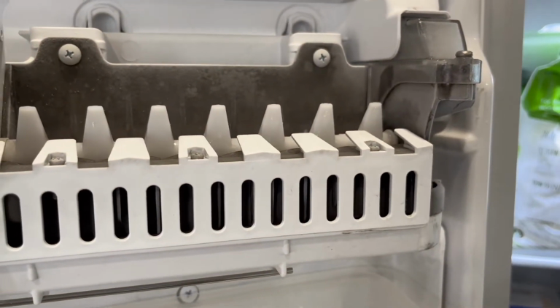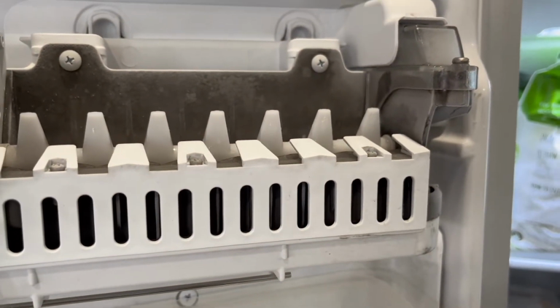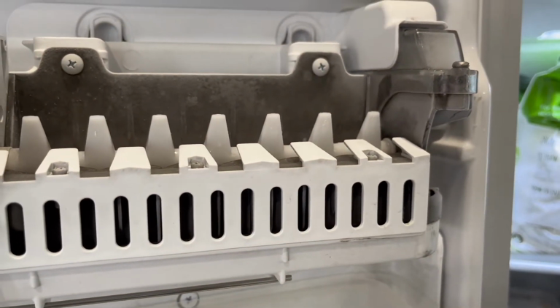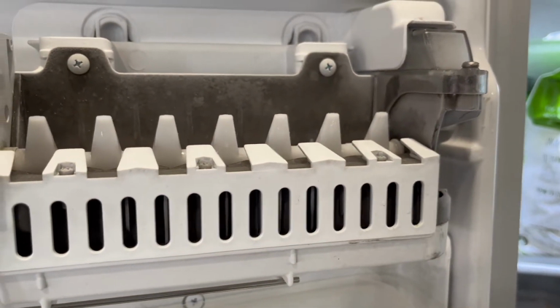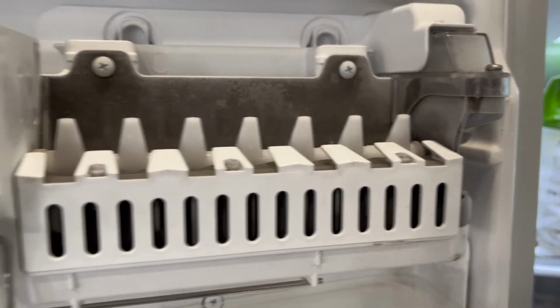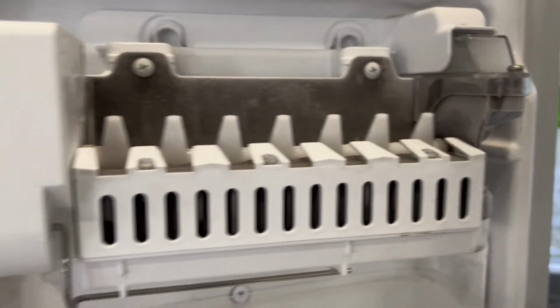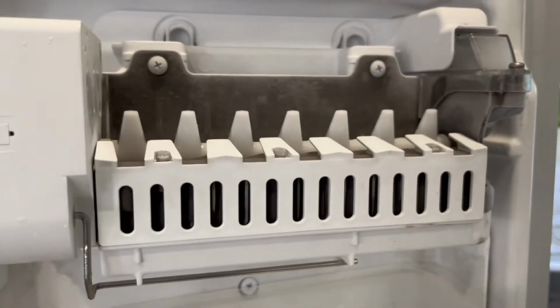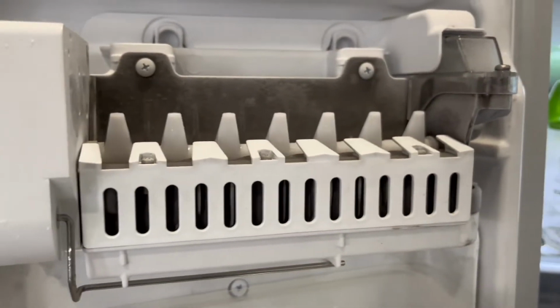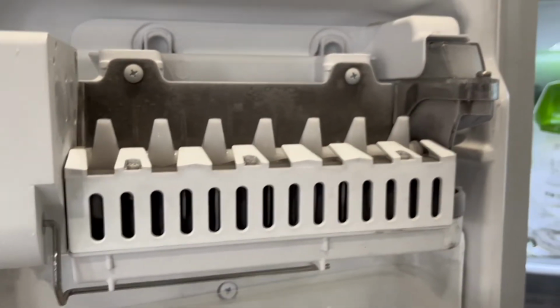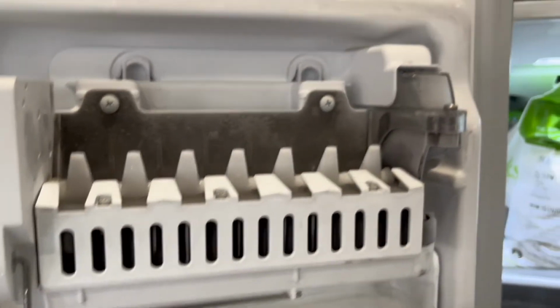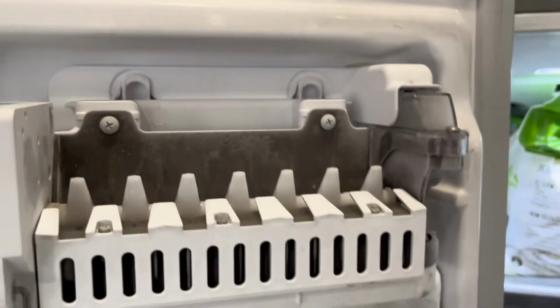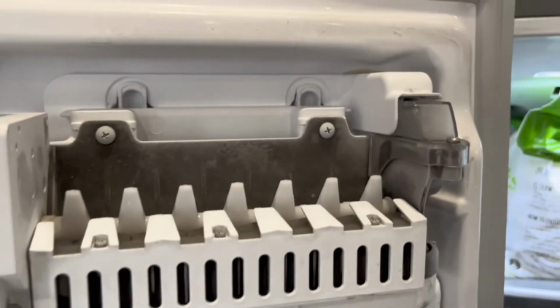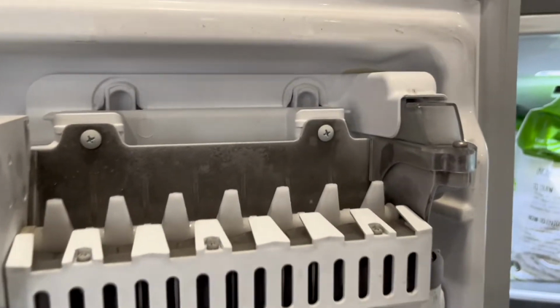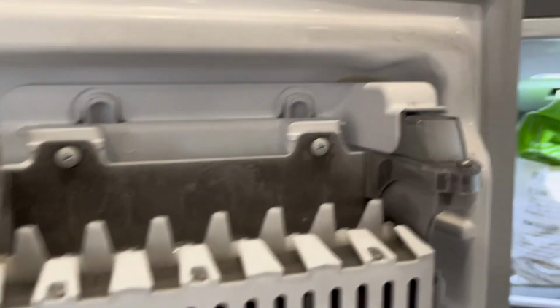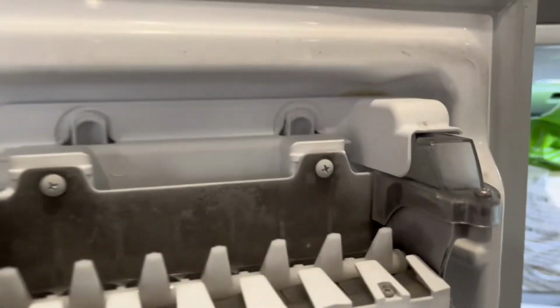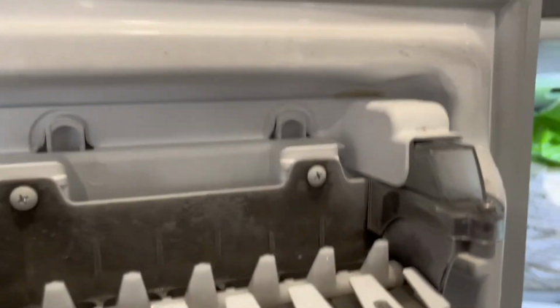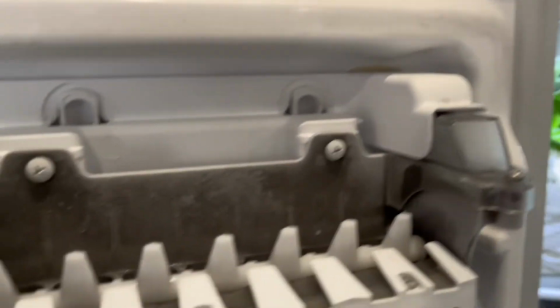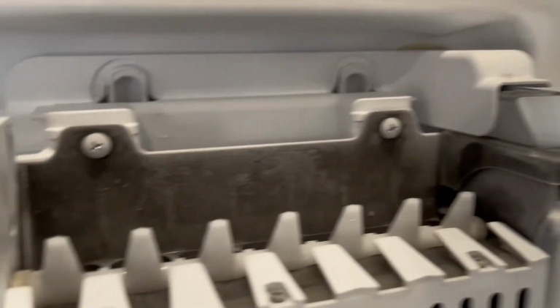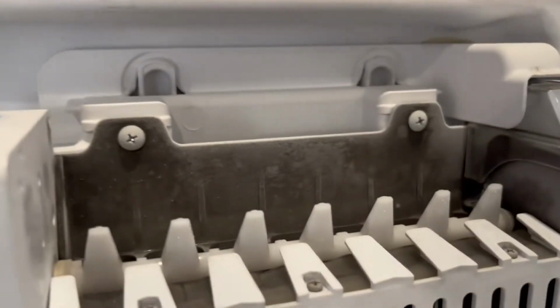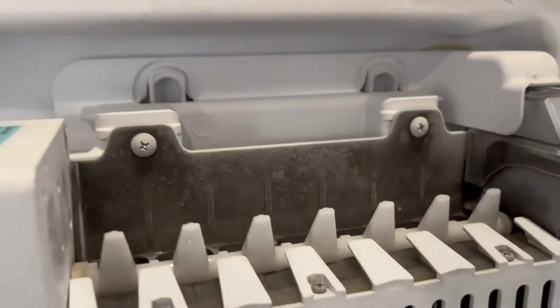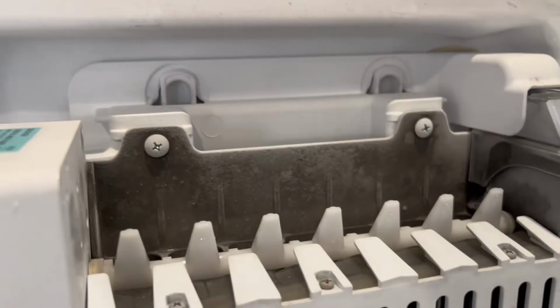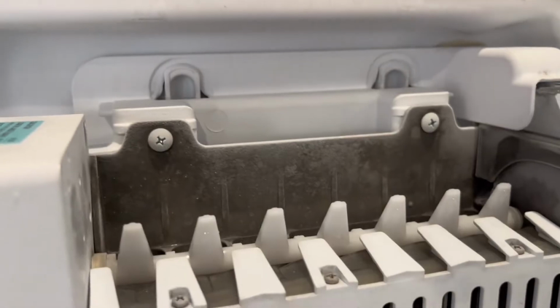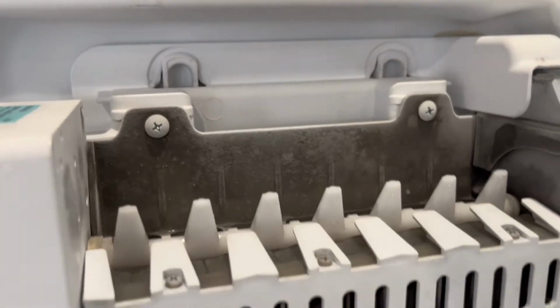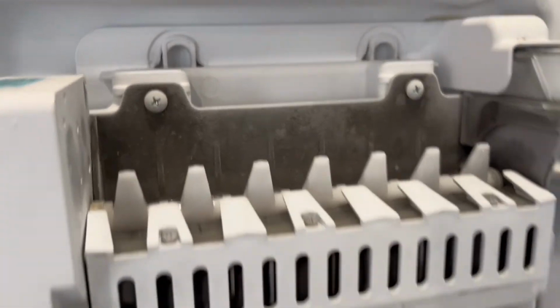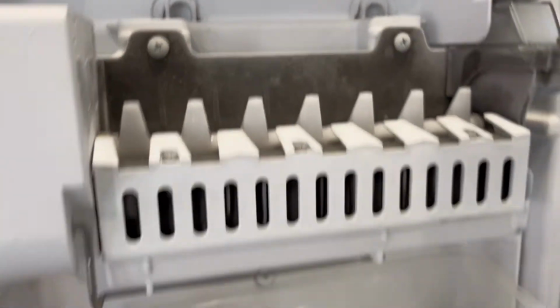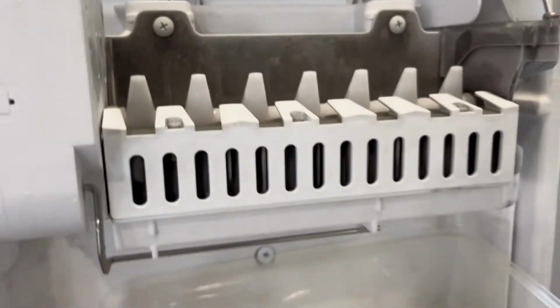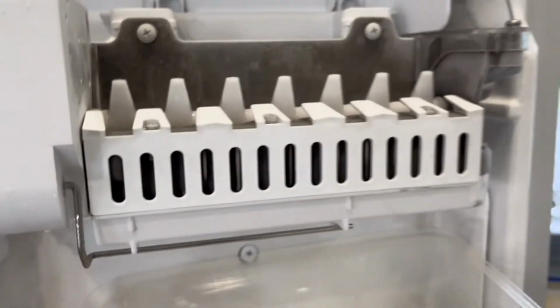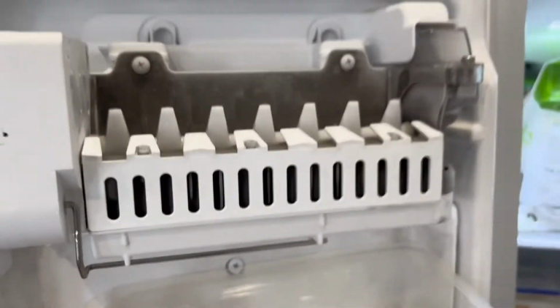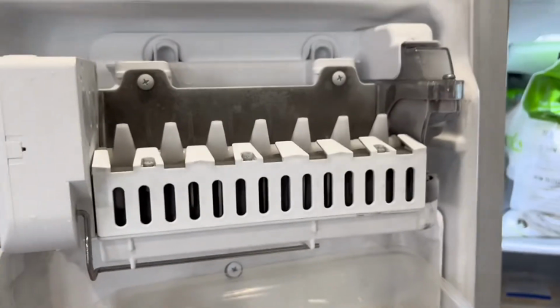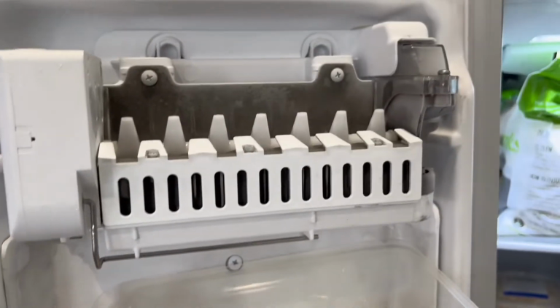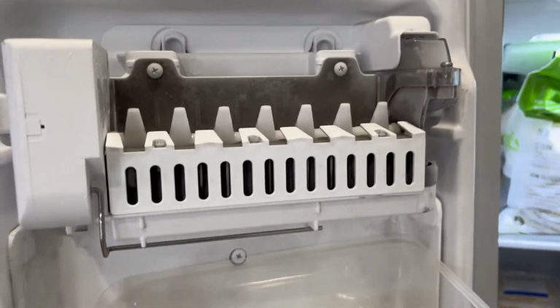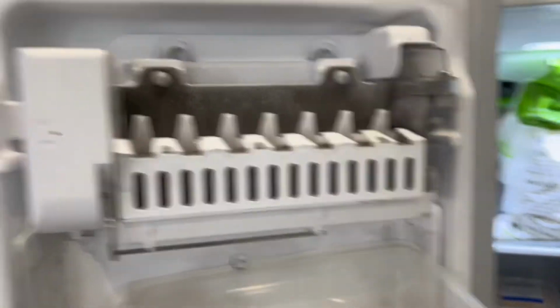But it doesn't do much — it doesn't go into a full harvest mode. So we're going to replace this ice maker.